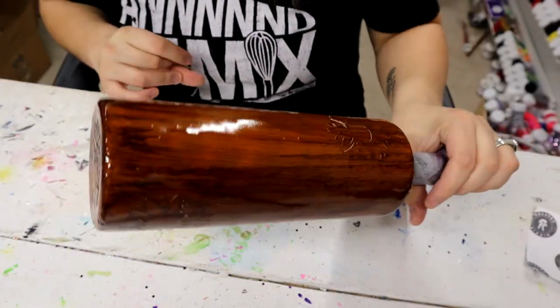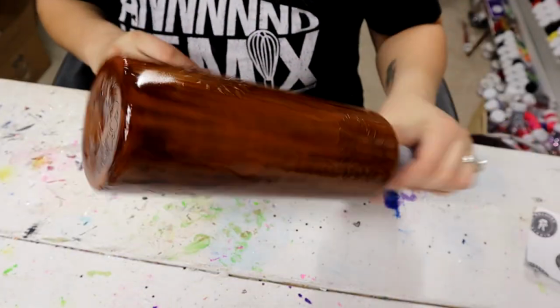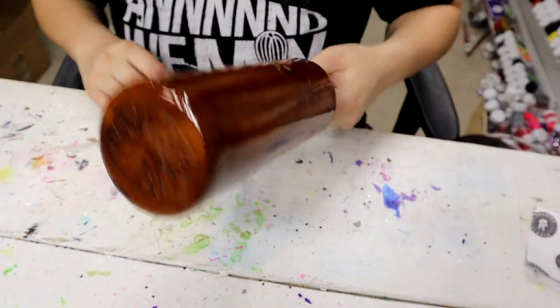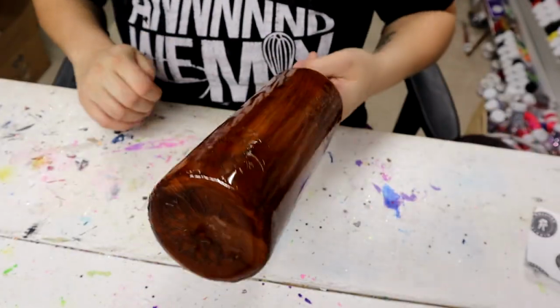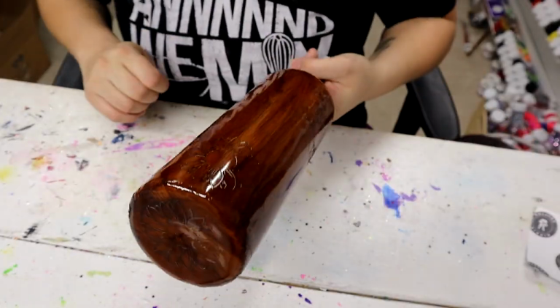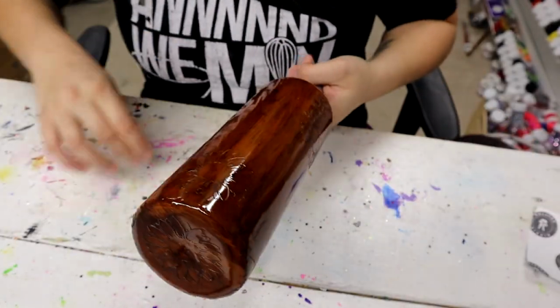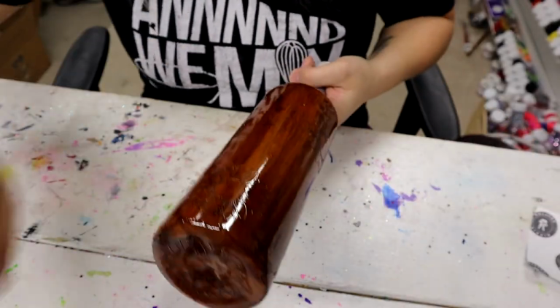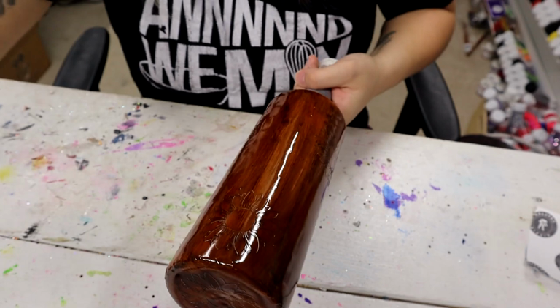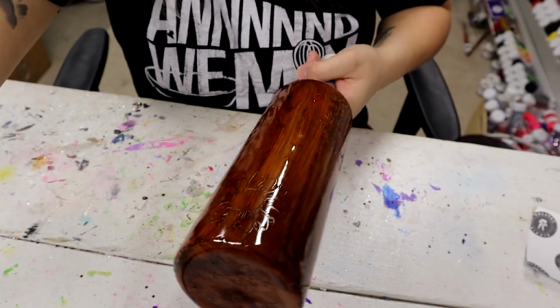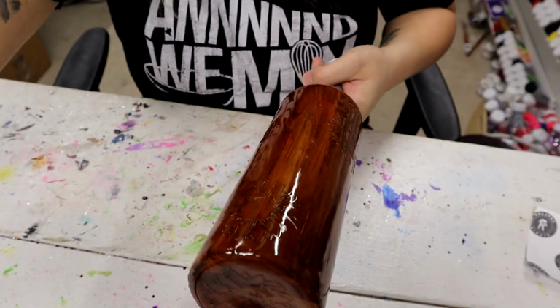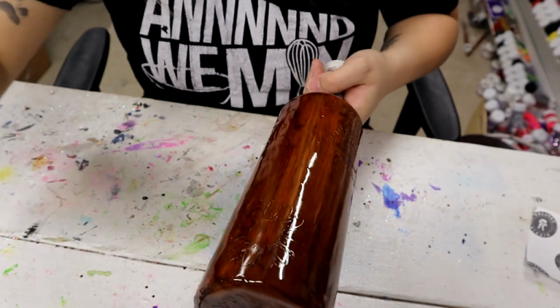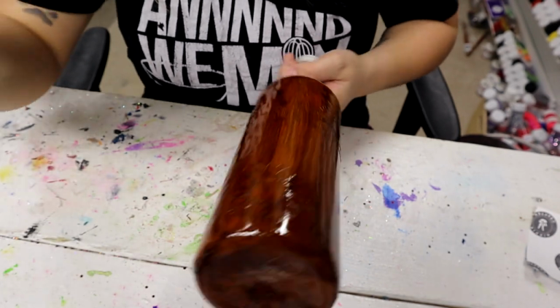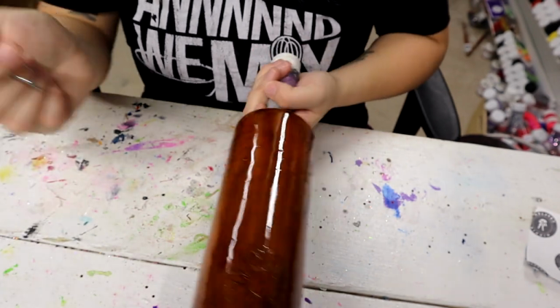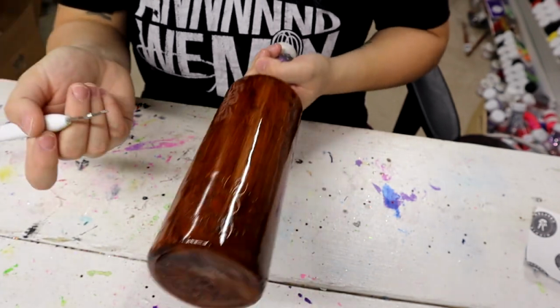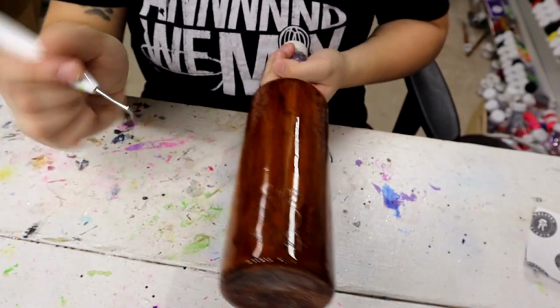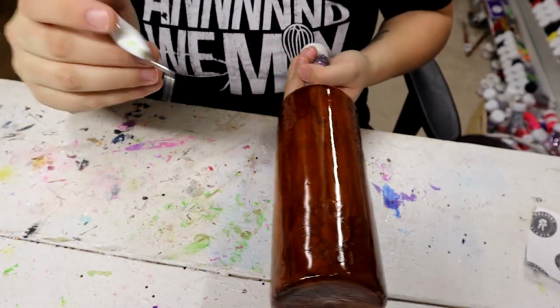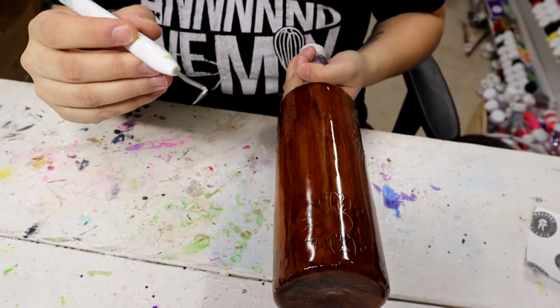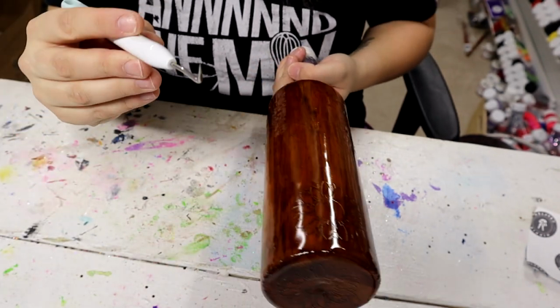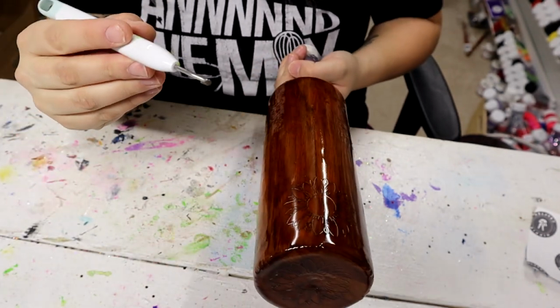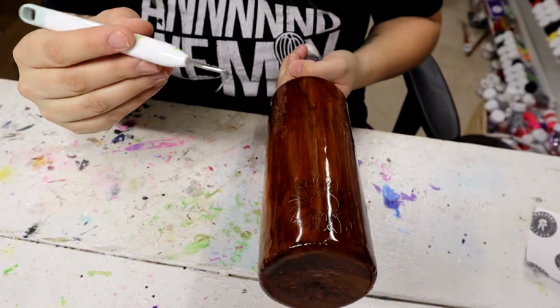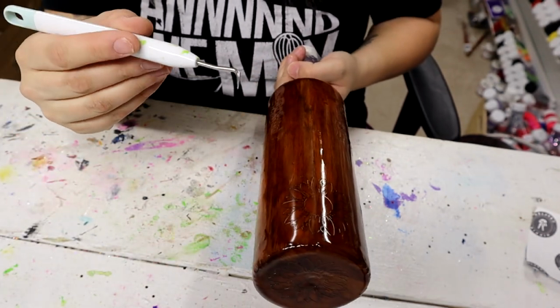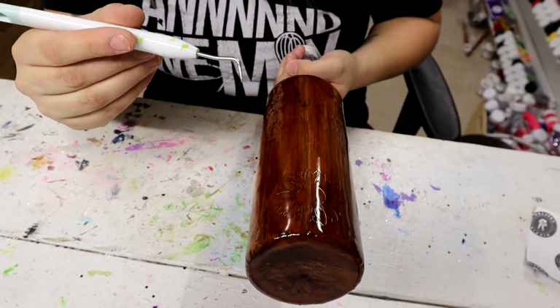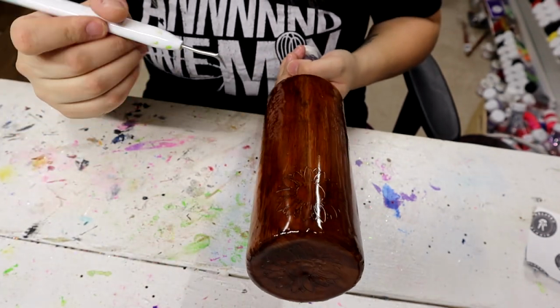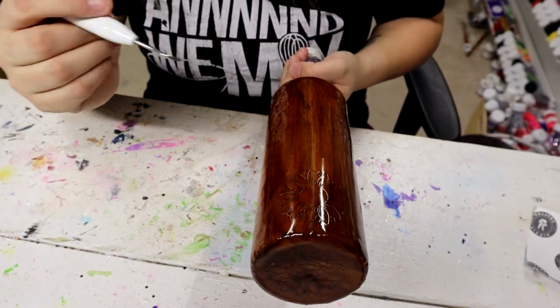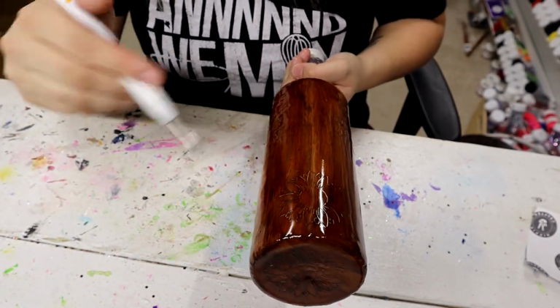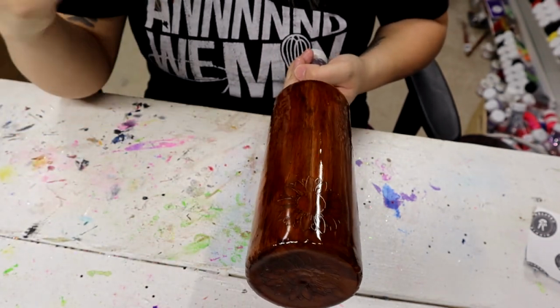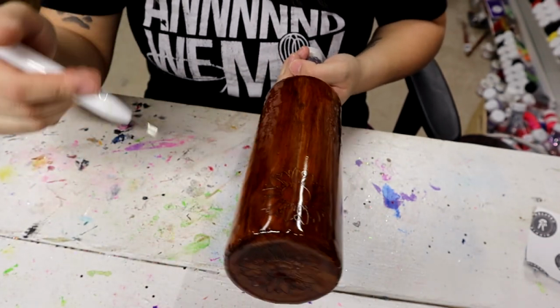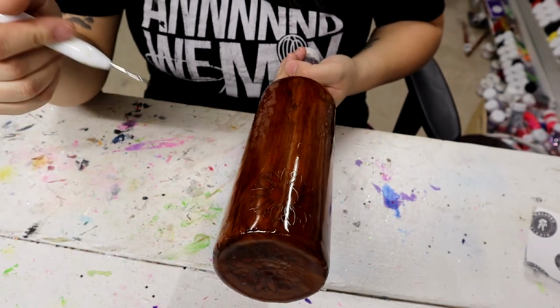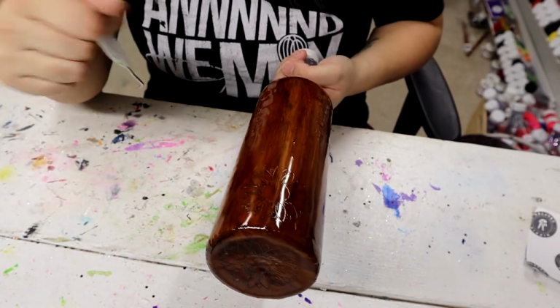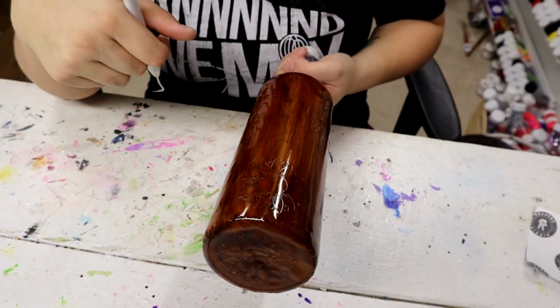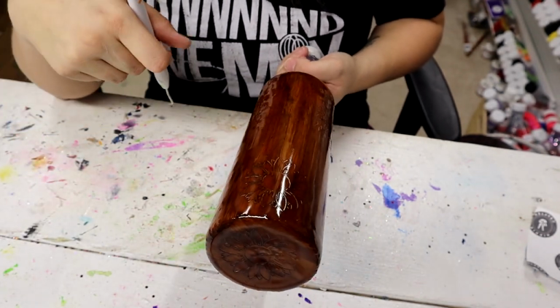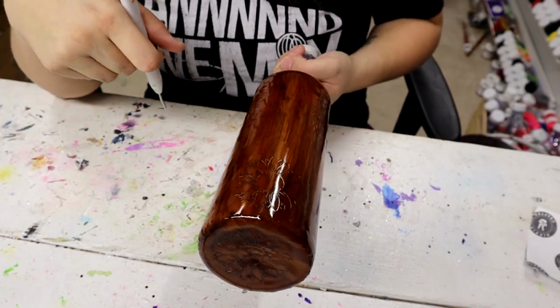Now that that is done, the next step is to remove the vinyl sunflowers. I'm just going to use my little weeding pick here to help pick them up.